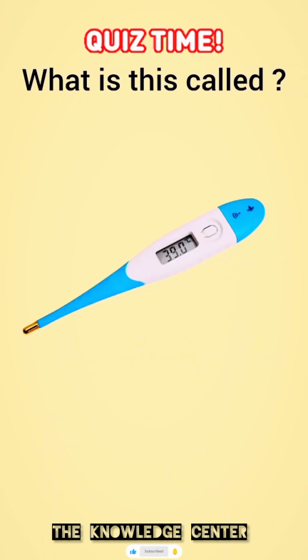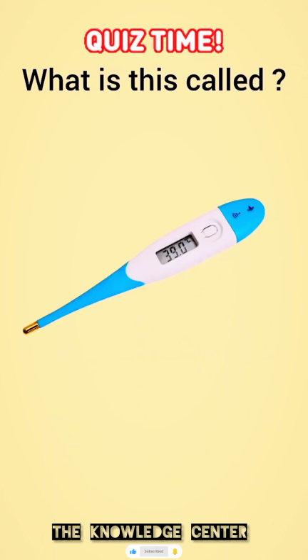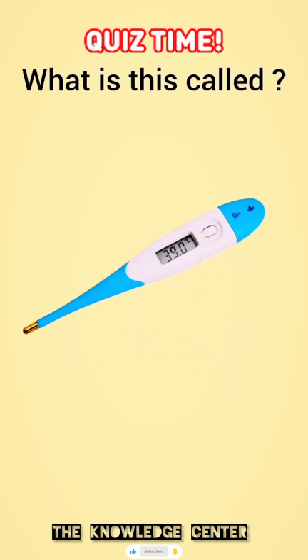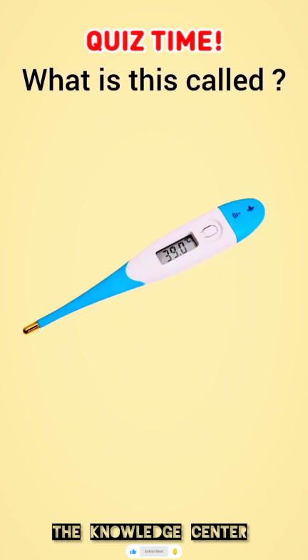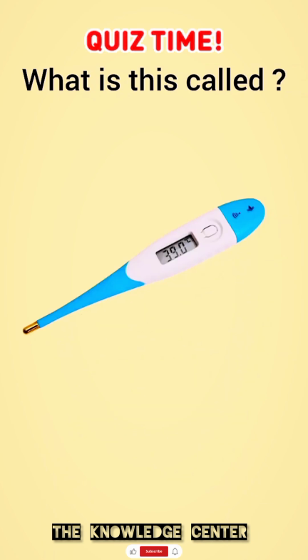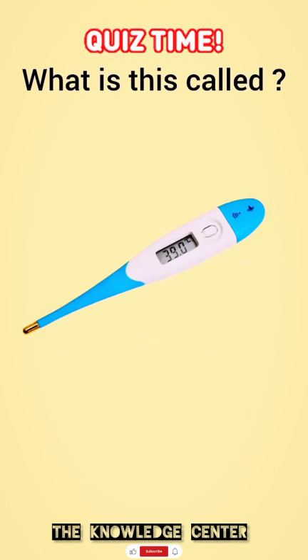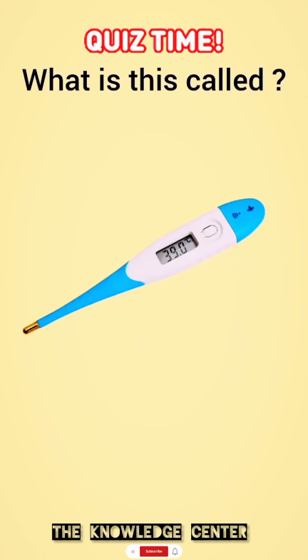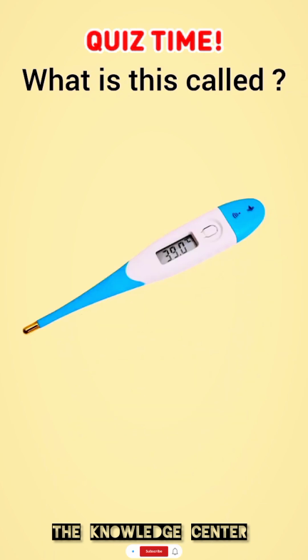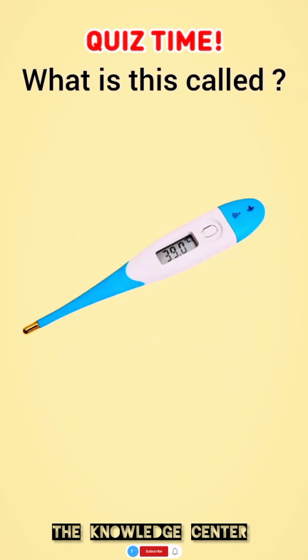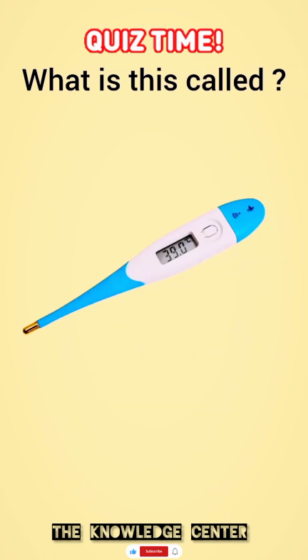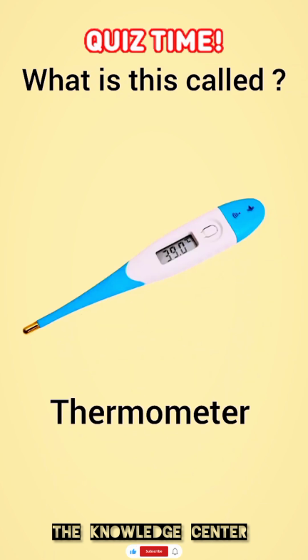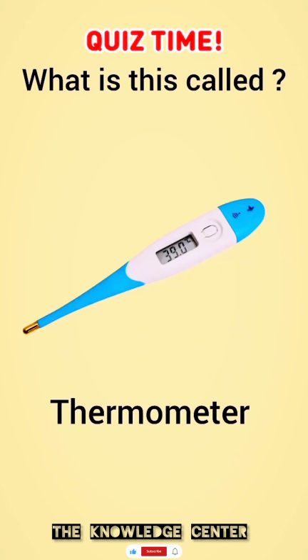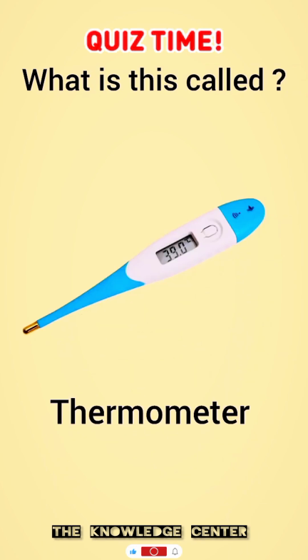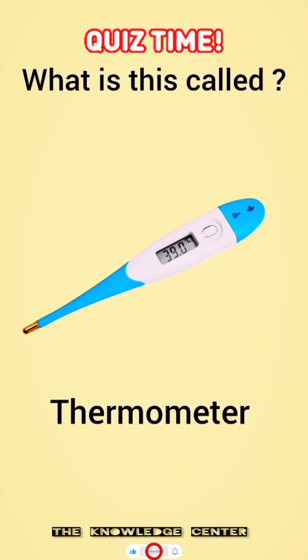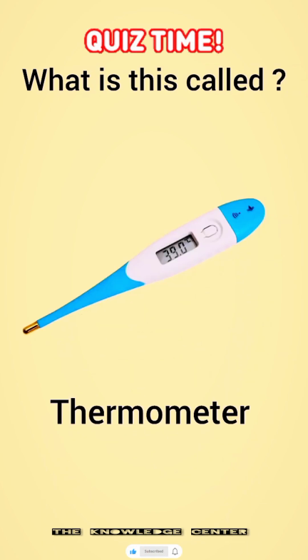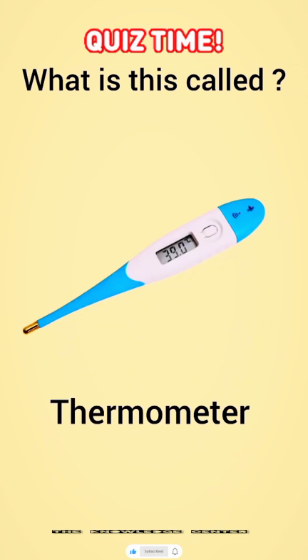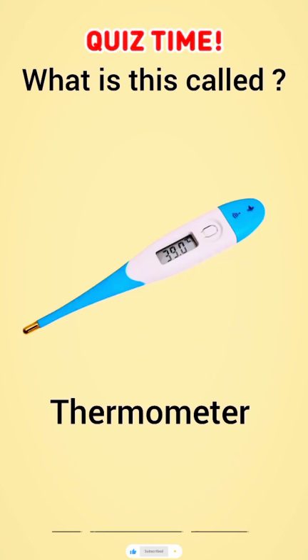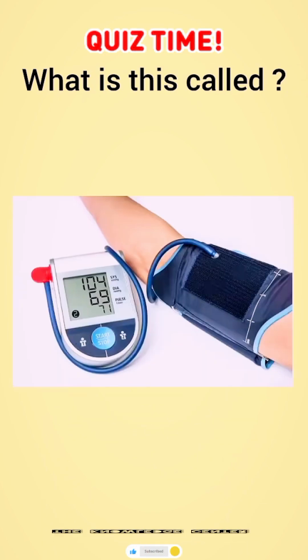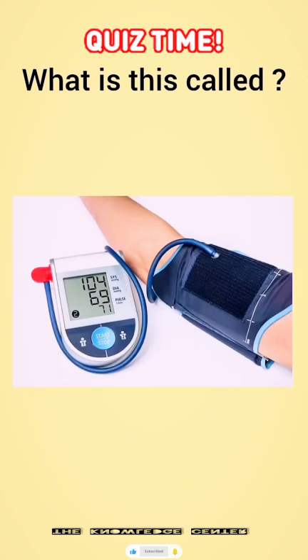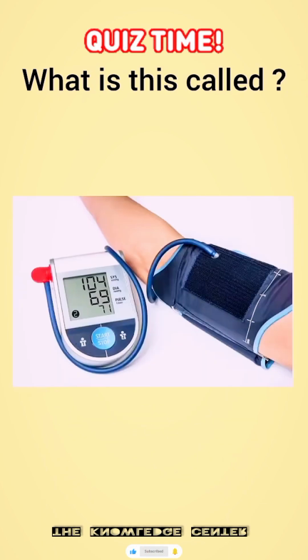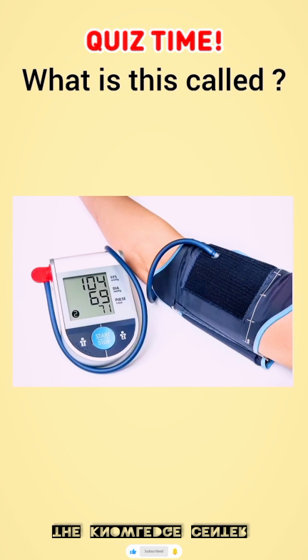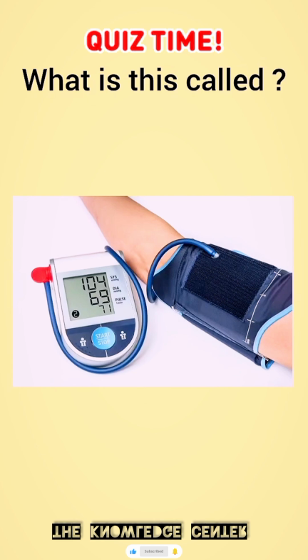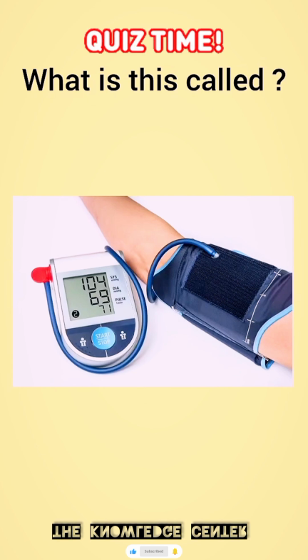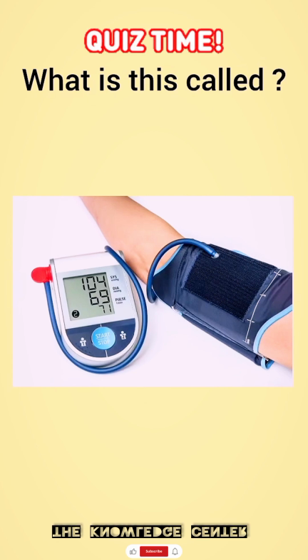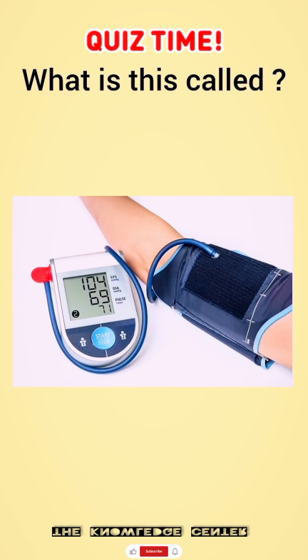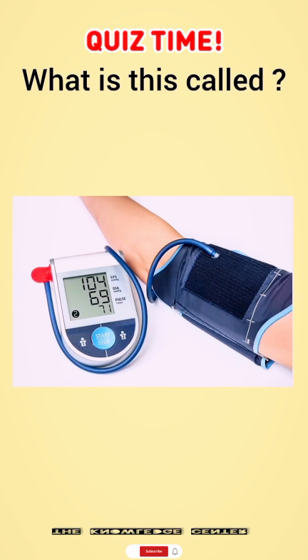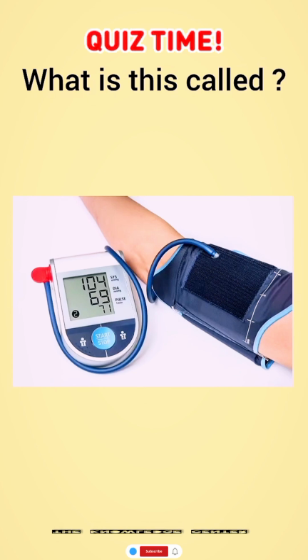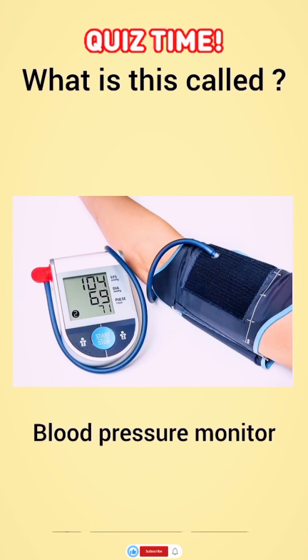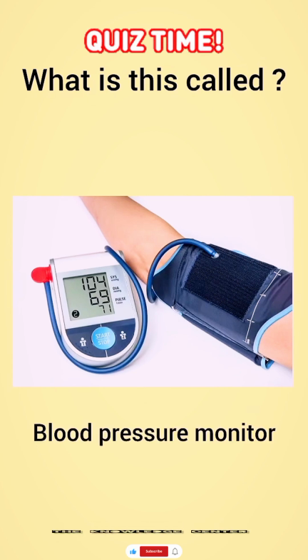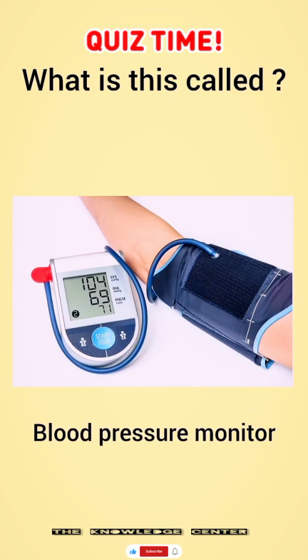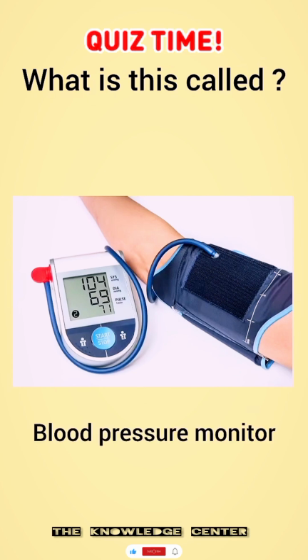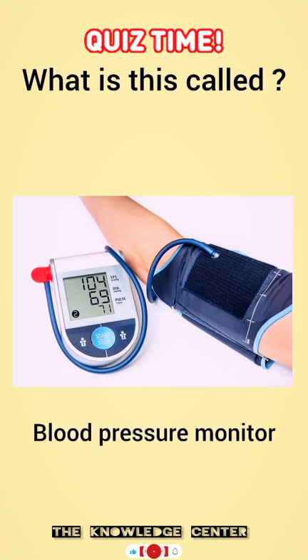What is this called? Thermometer. What is this called? Blood pressure monitor.